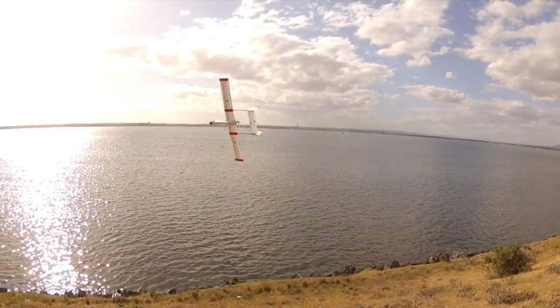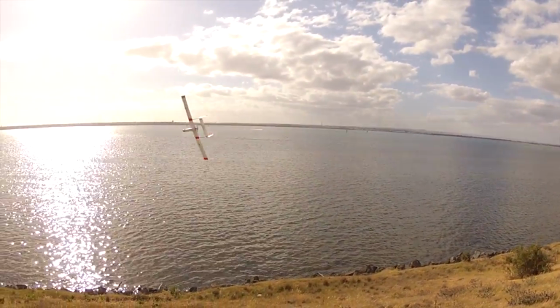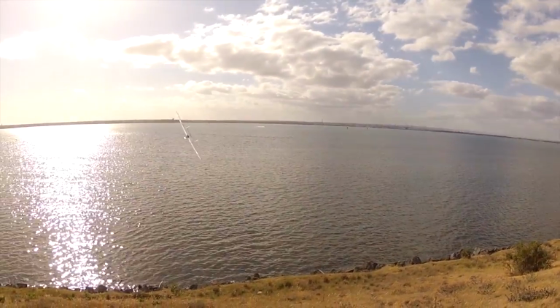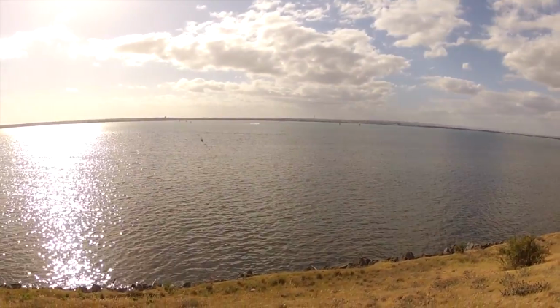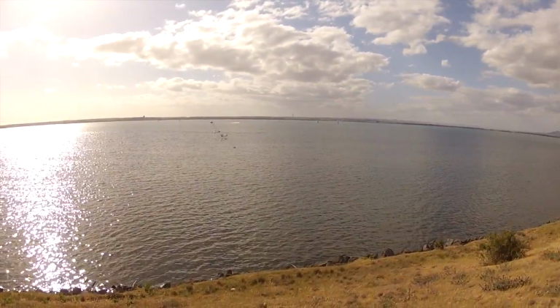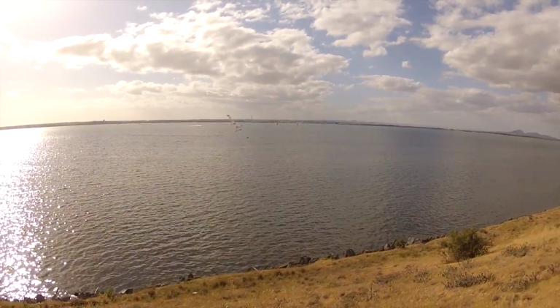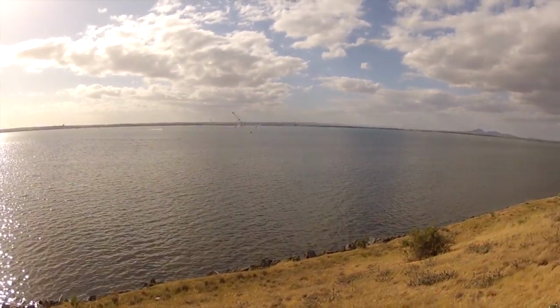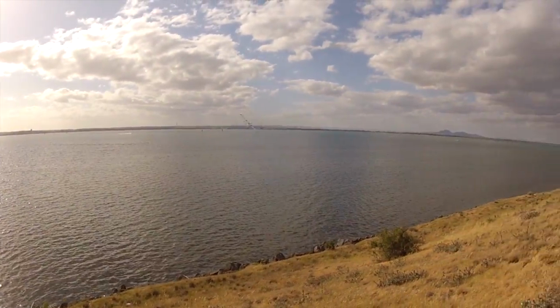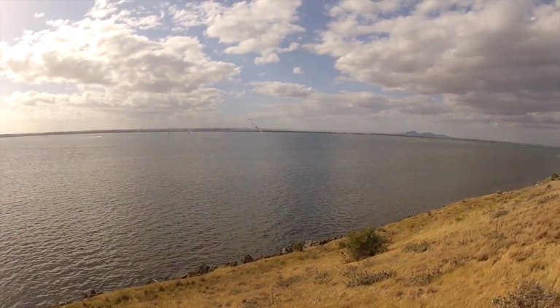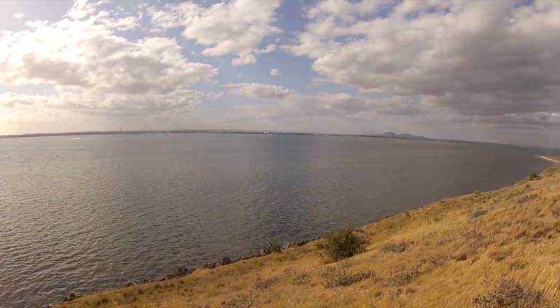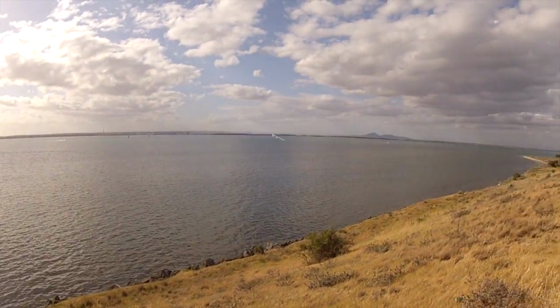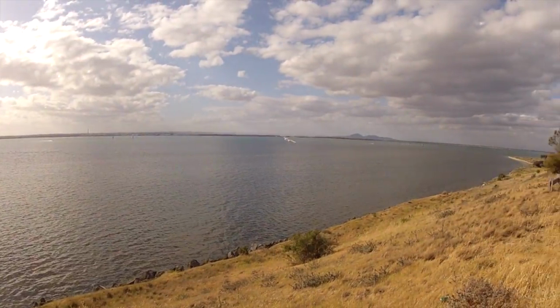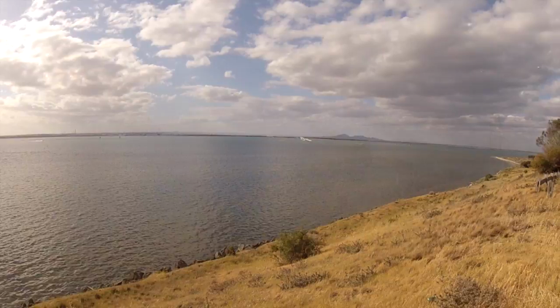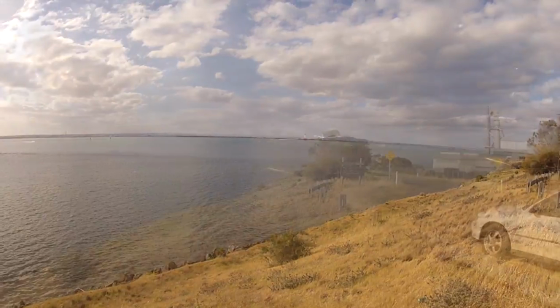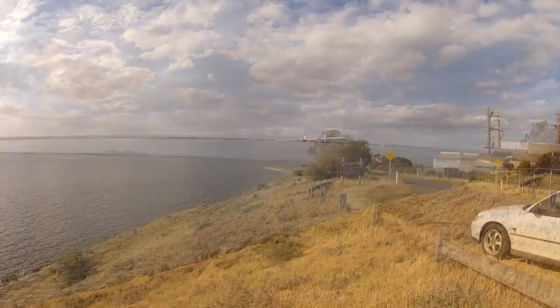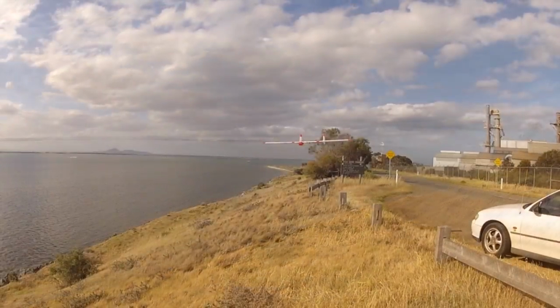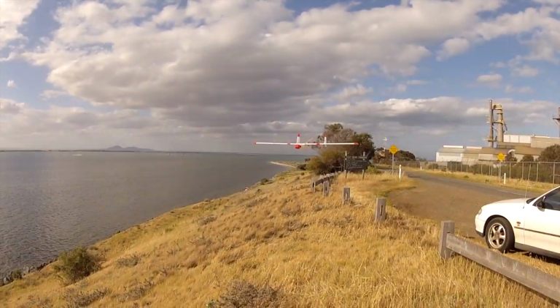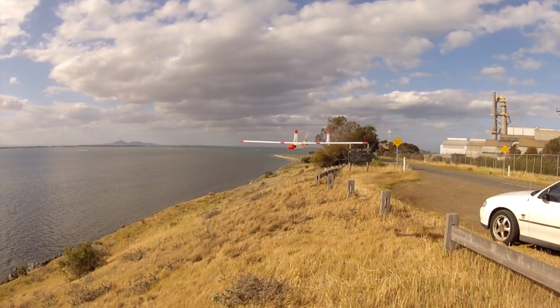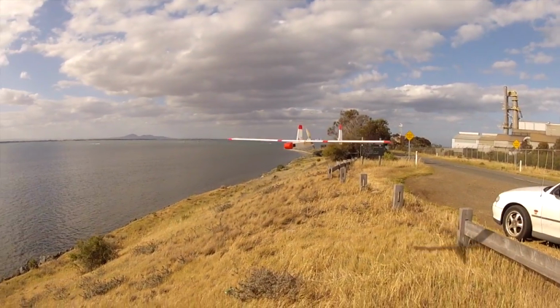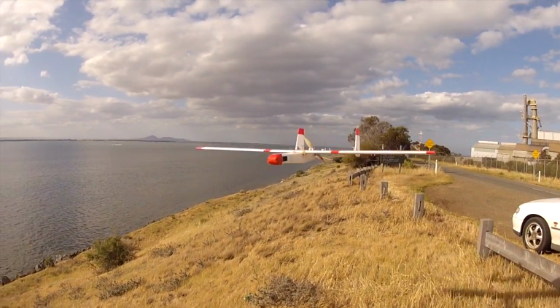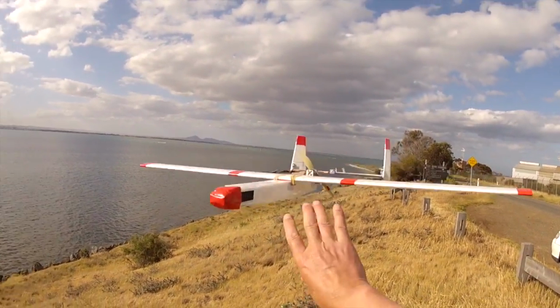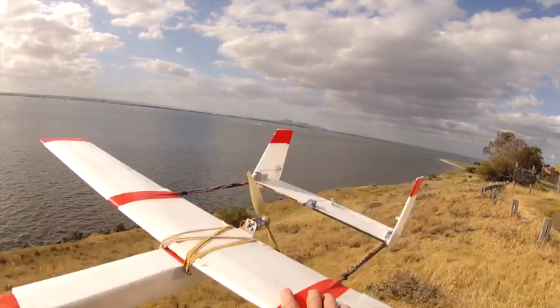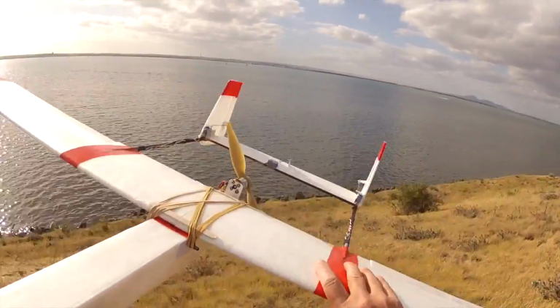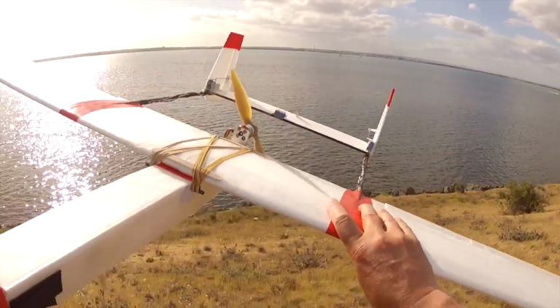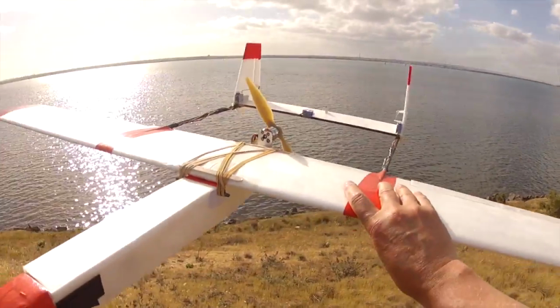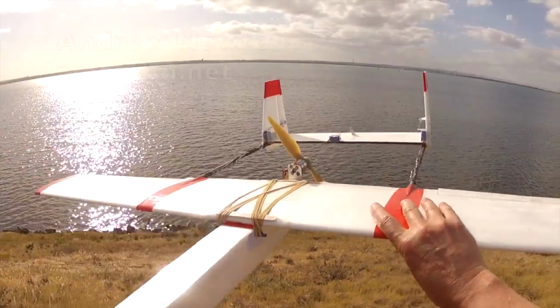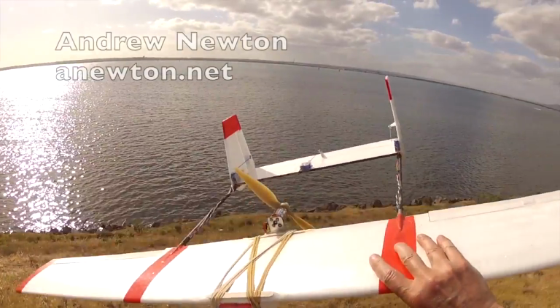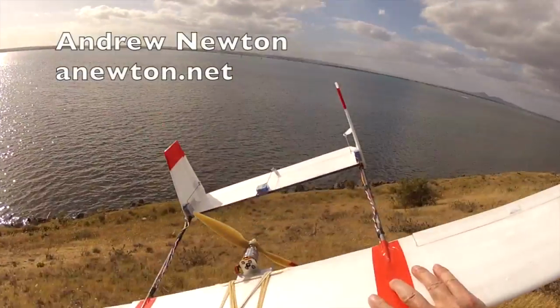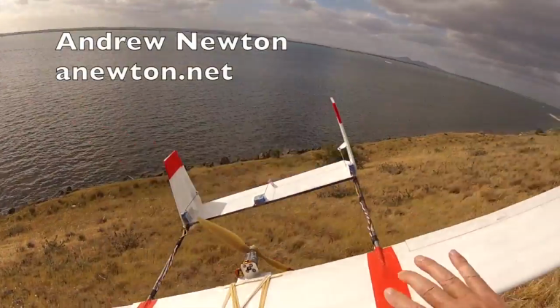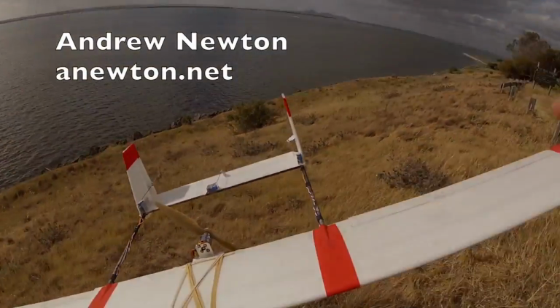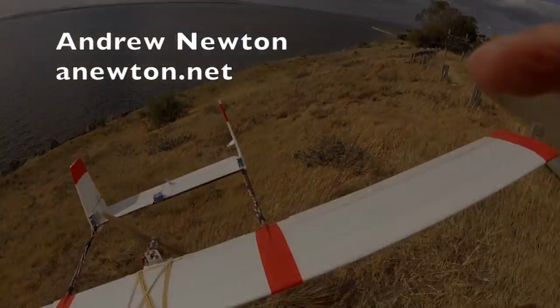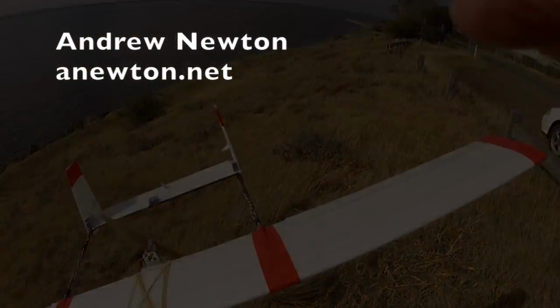So there it is — I like this one now. The 1.65 metre twin boom motor sloper.